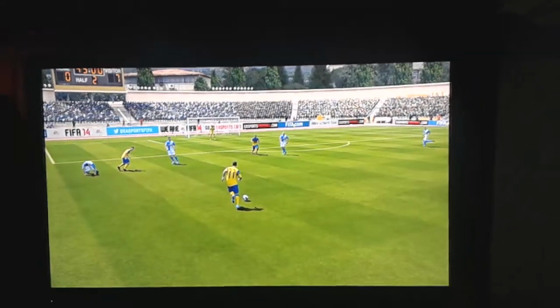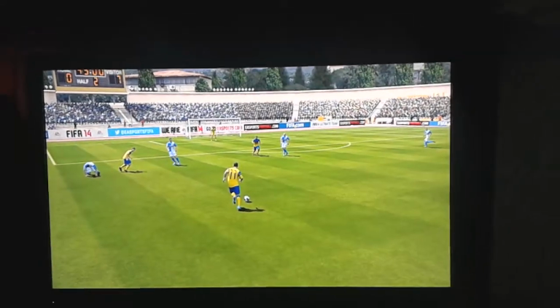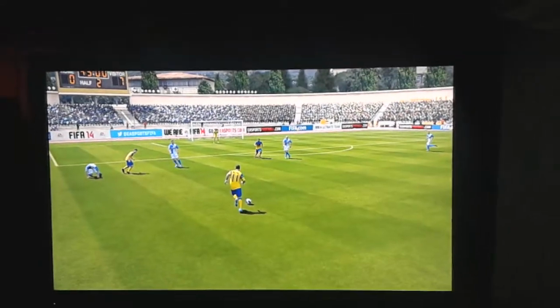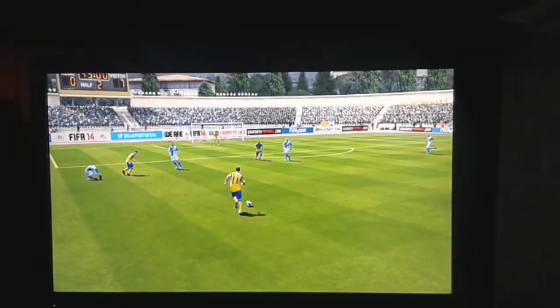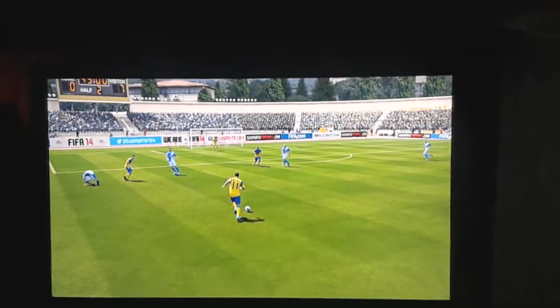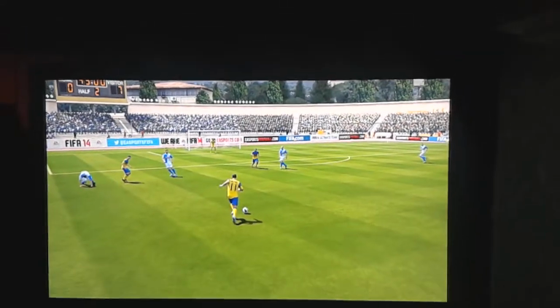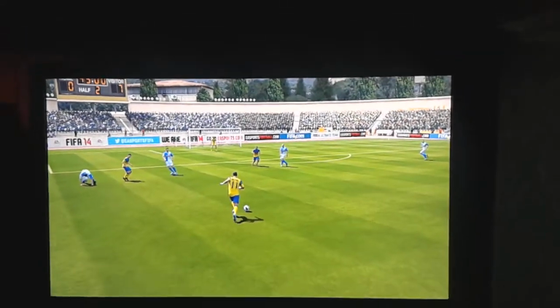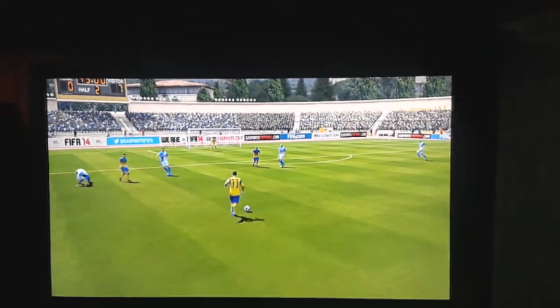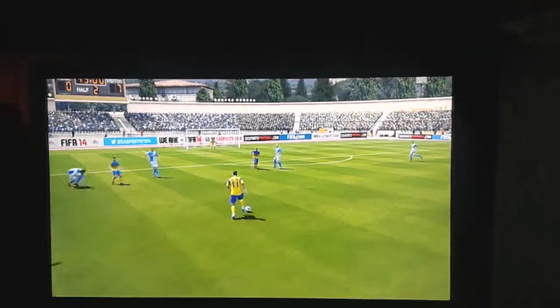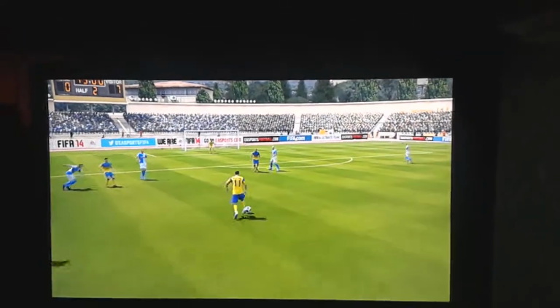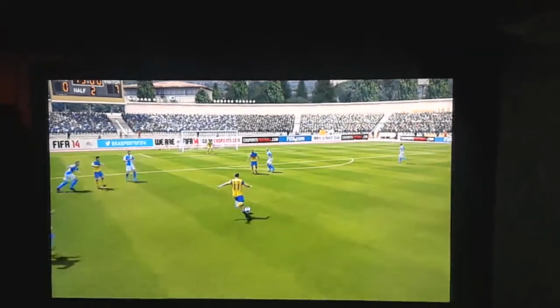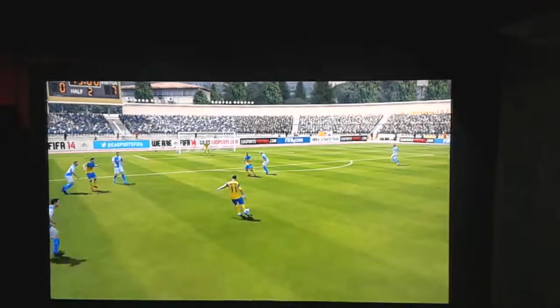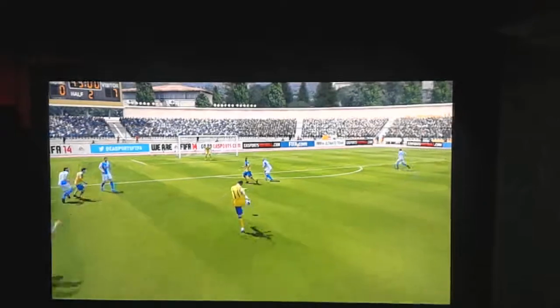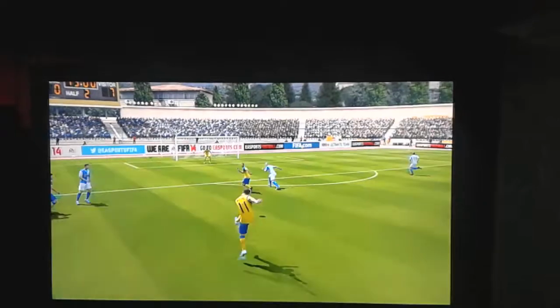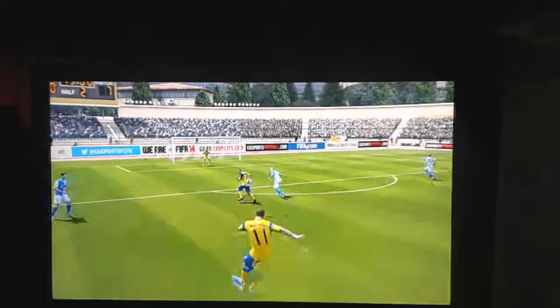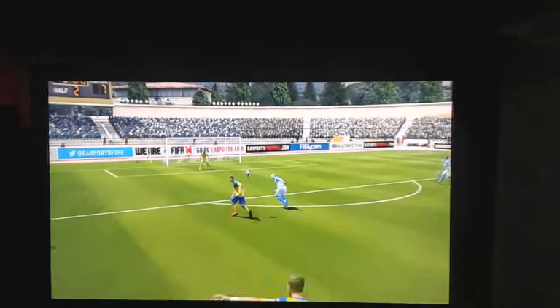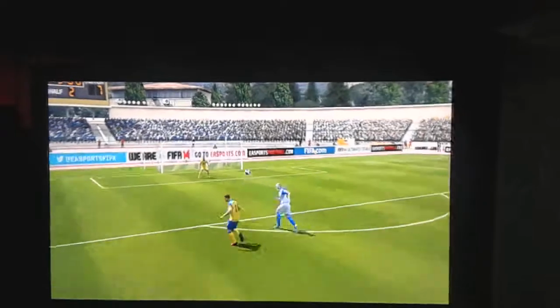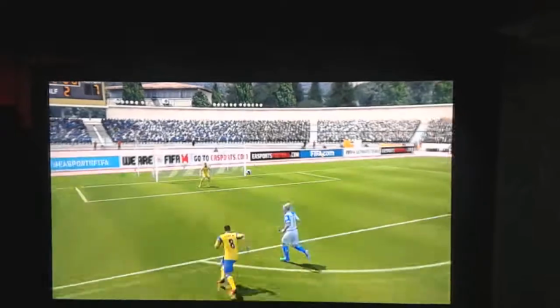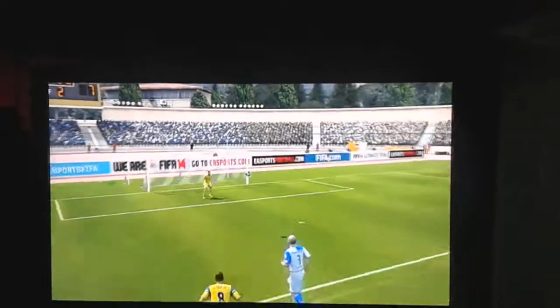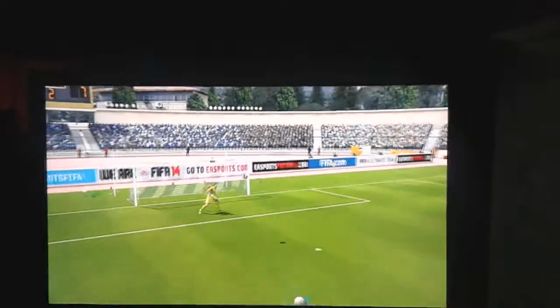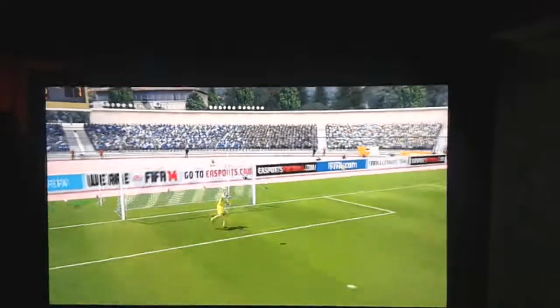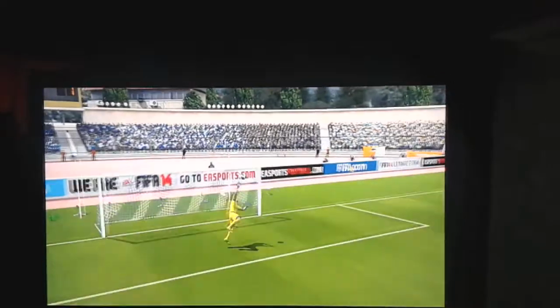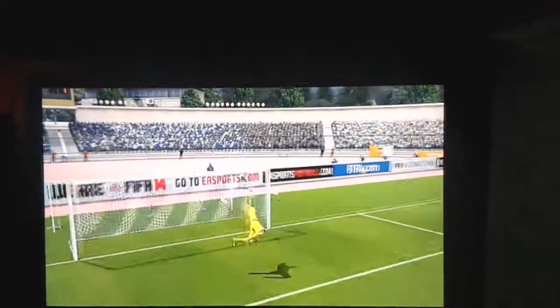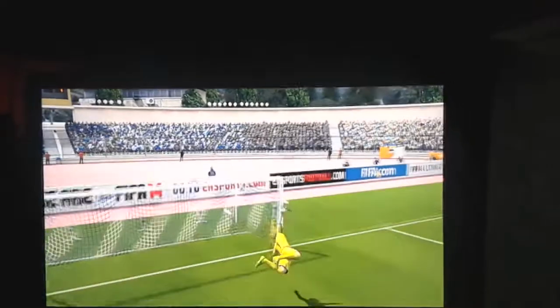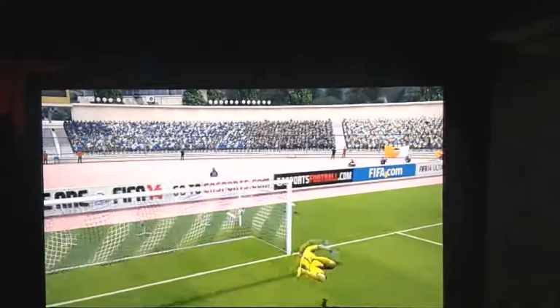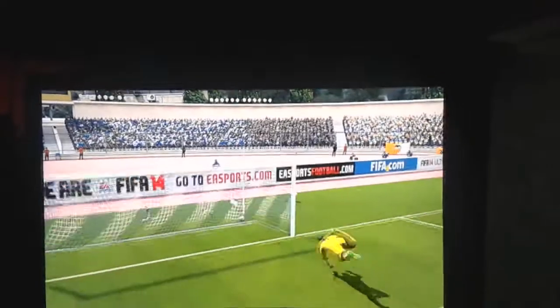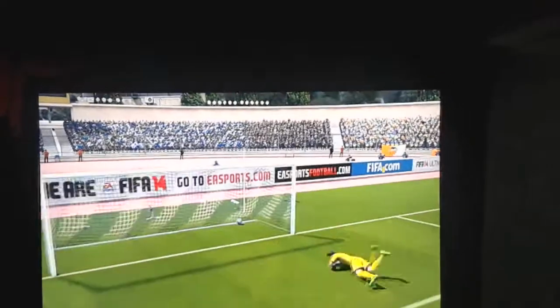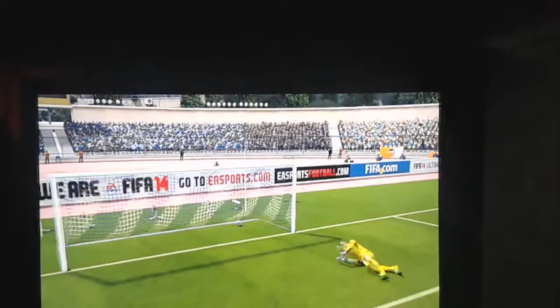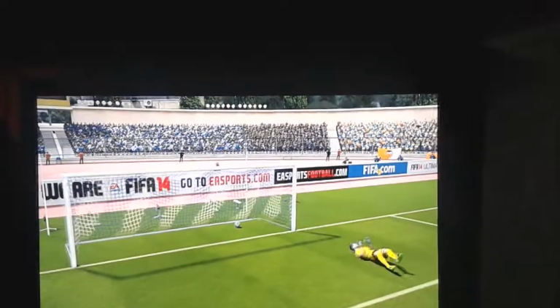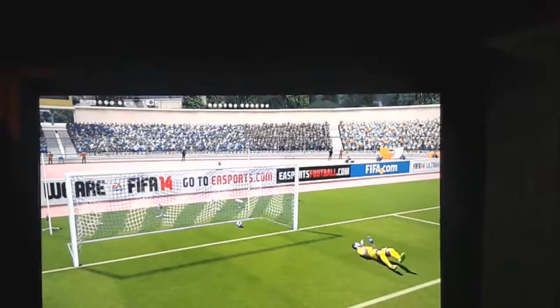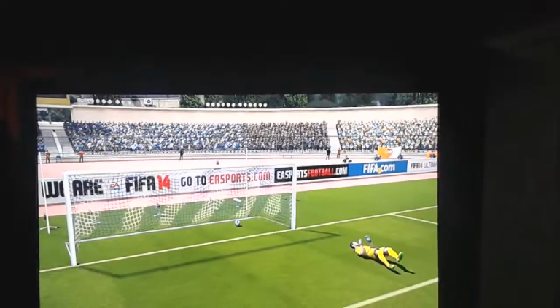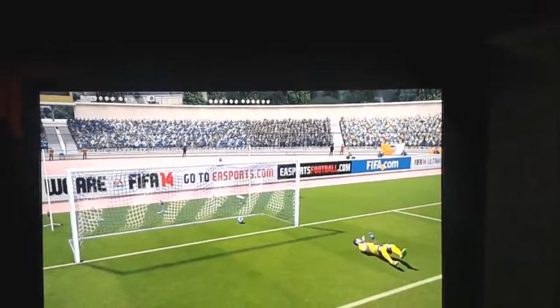Again, we'll just show you one more time. Slow motion — cracking strike.